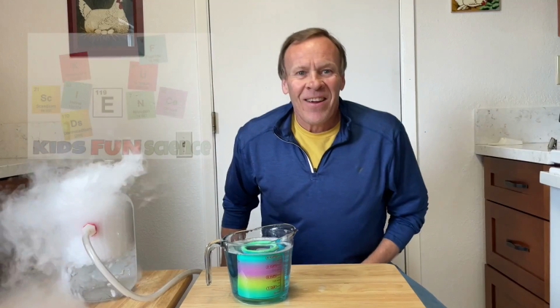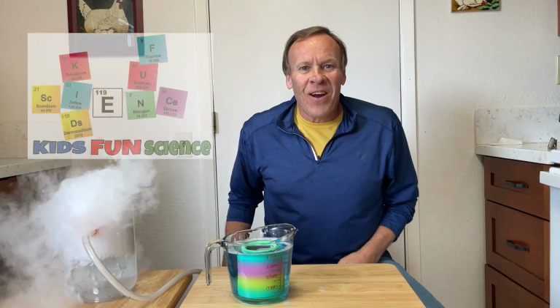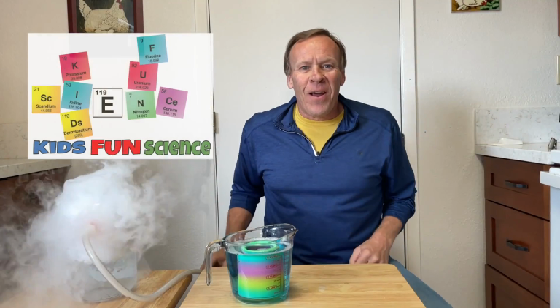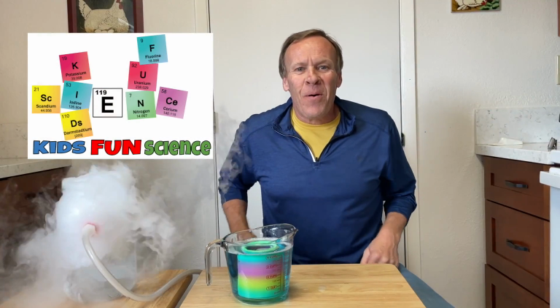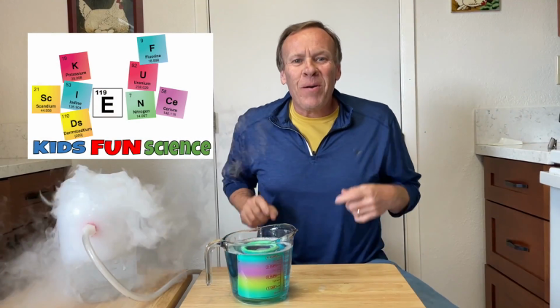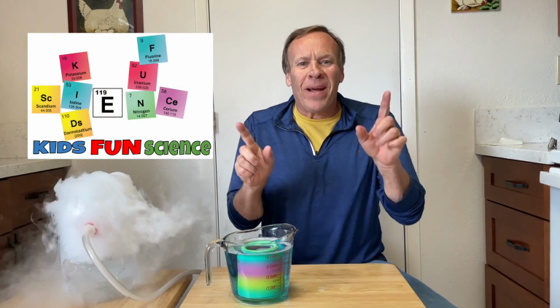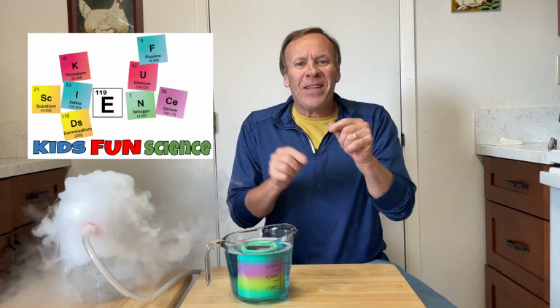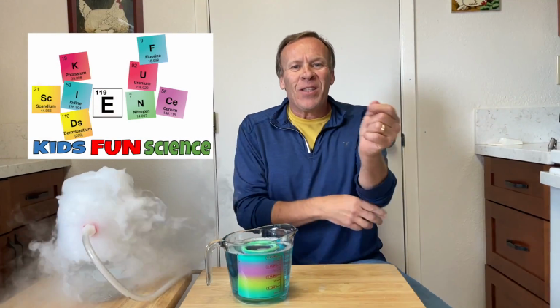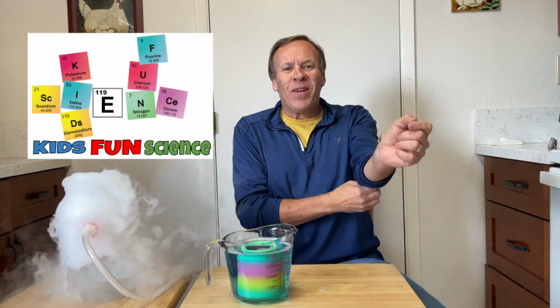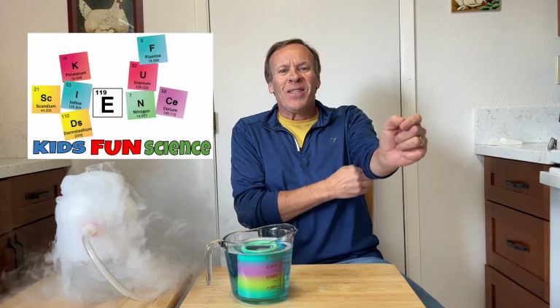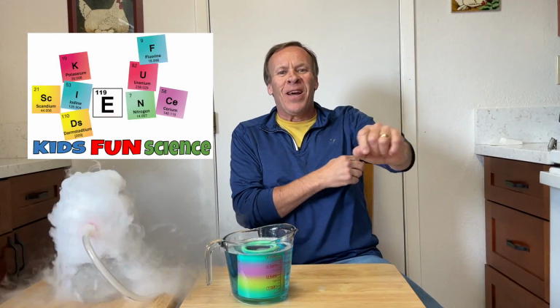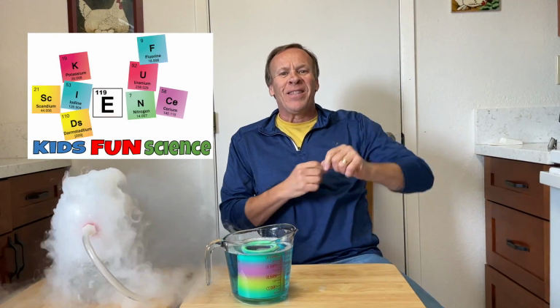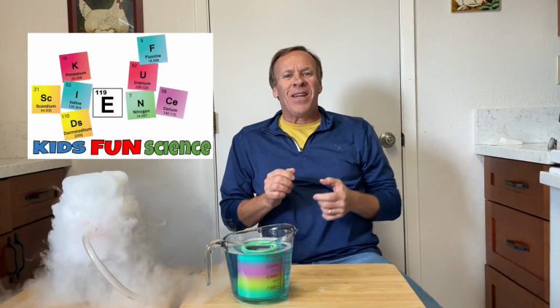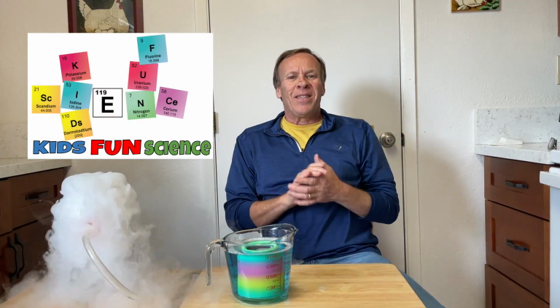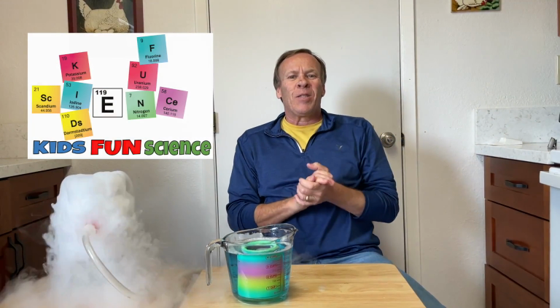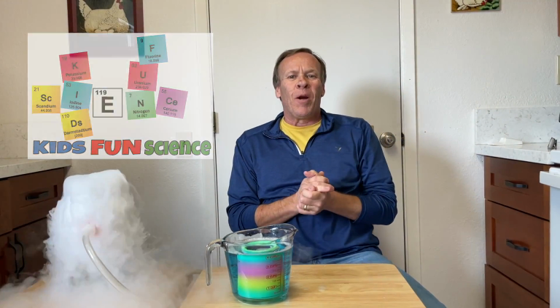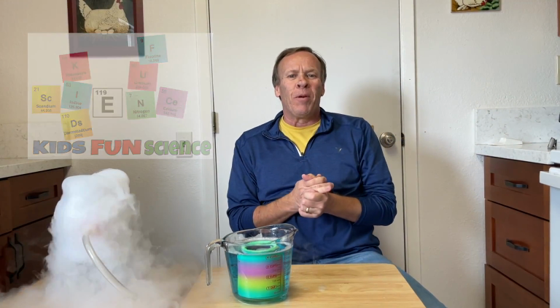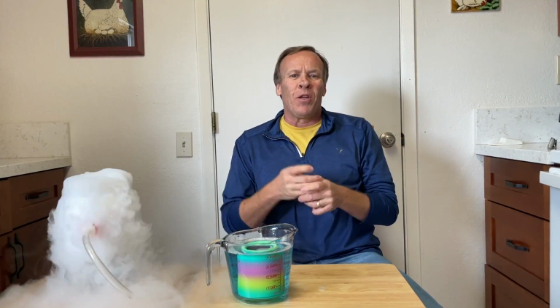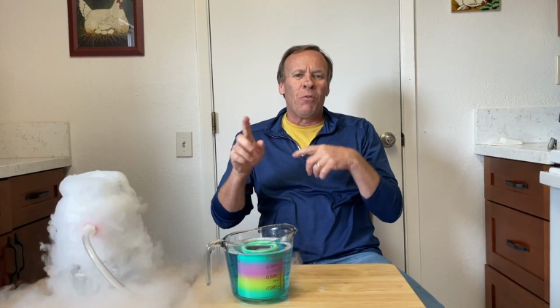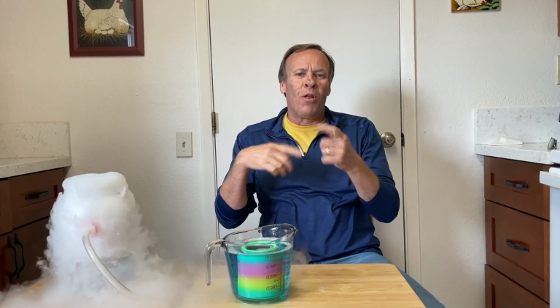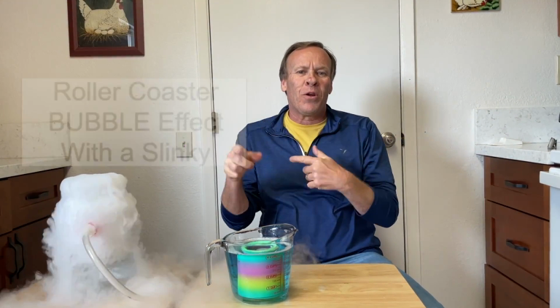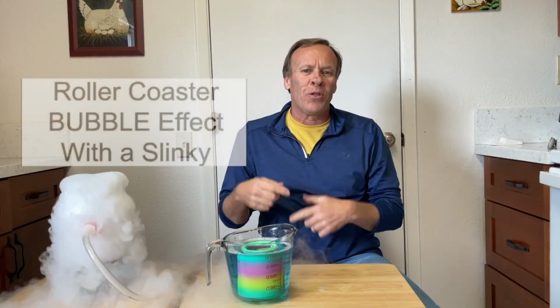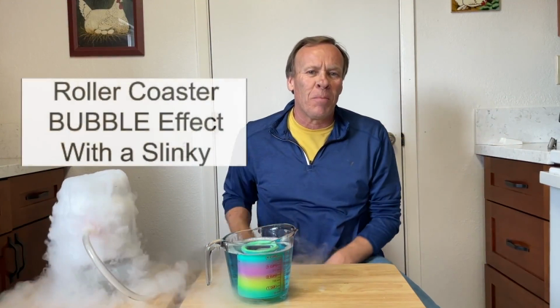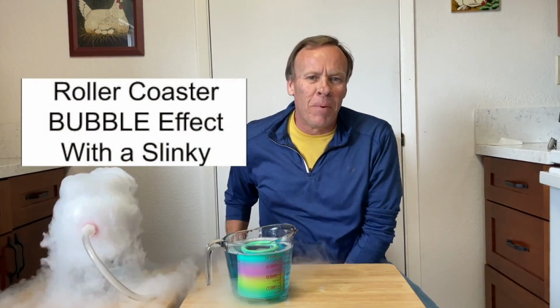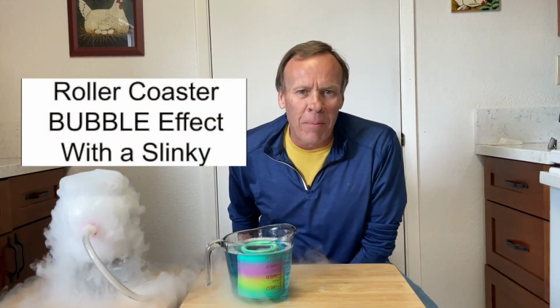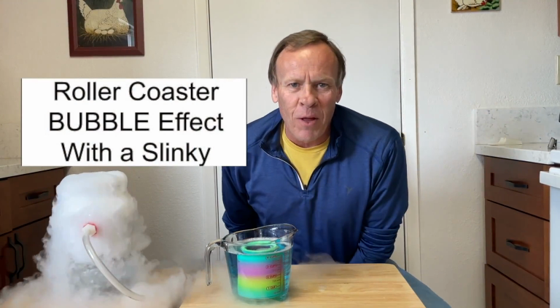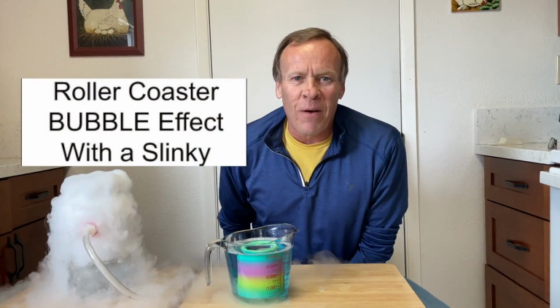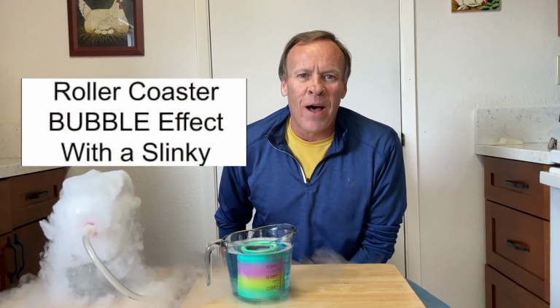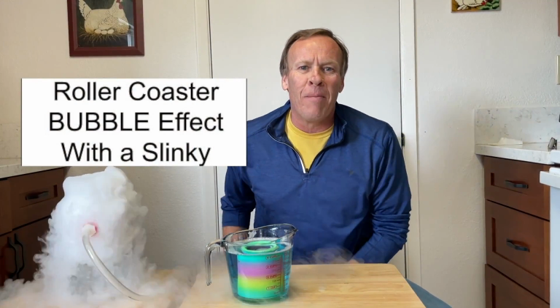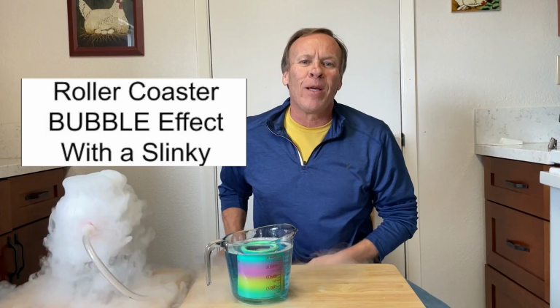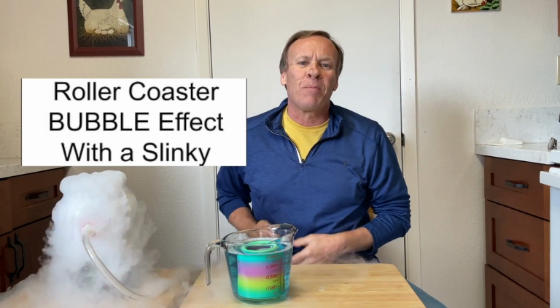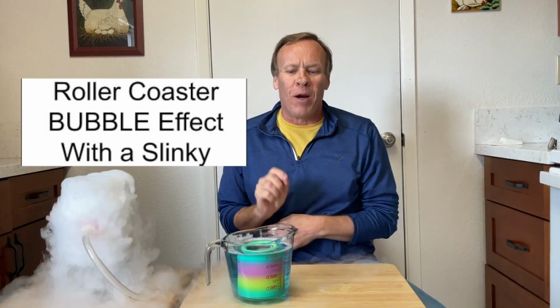All right, welcome back to Kids Fun Science. Today's experiment is a roller coaster bubble experiment.